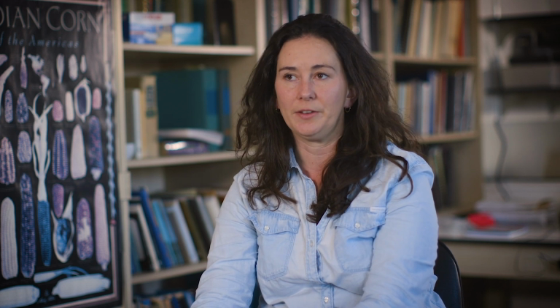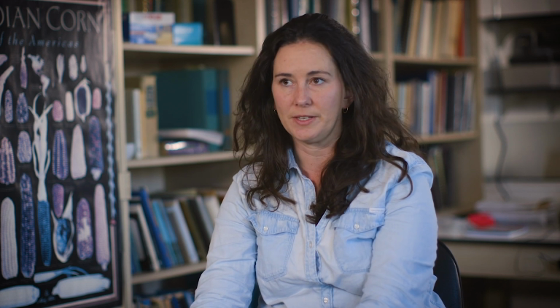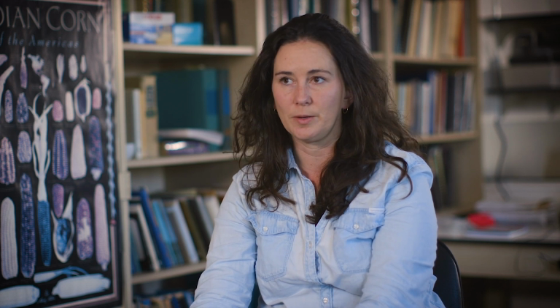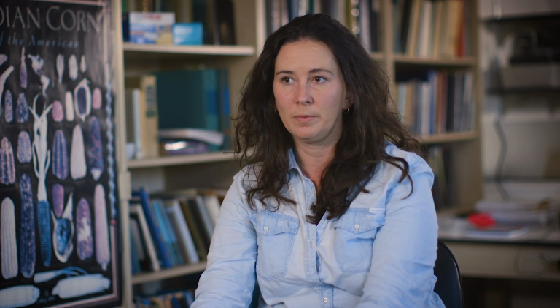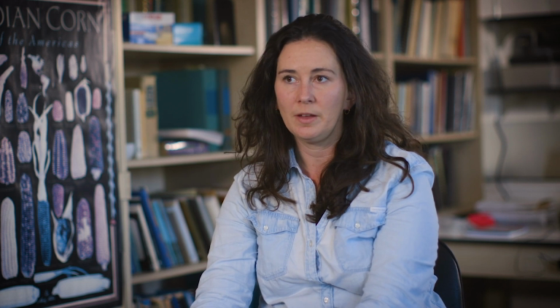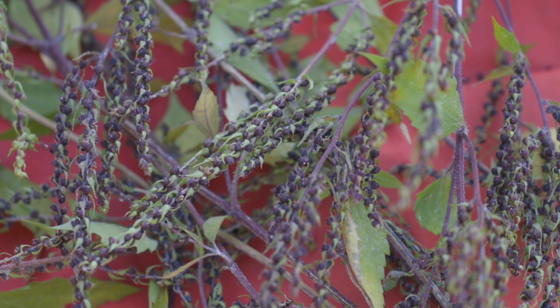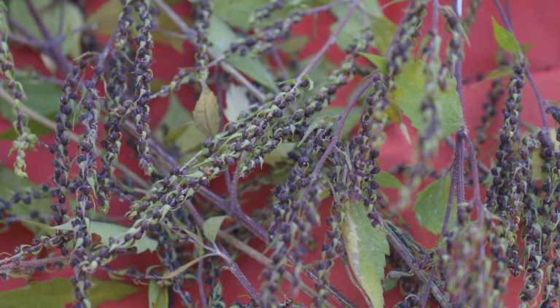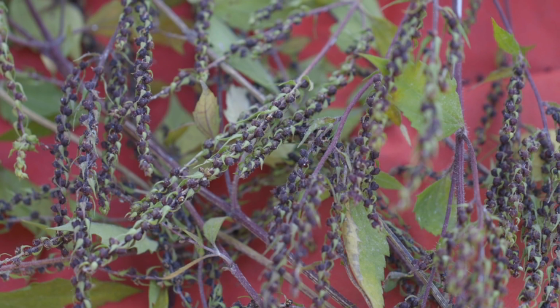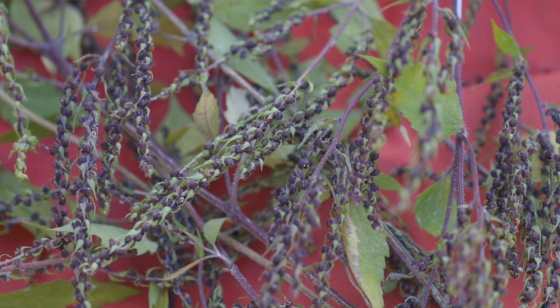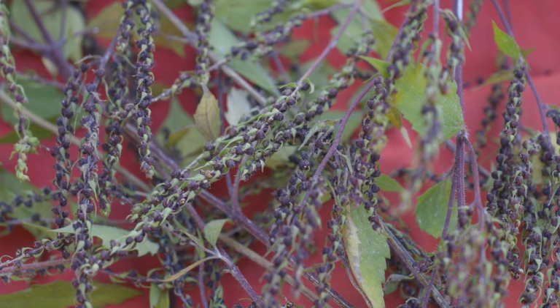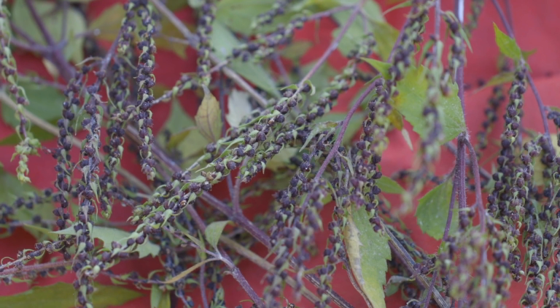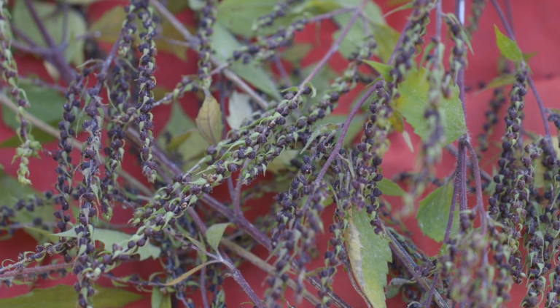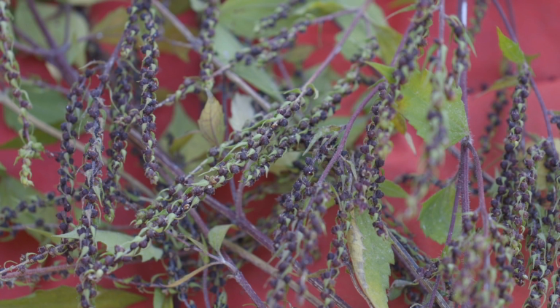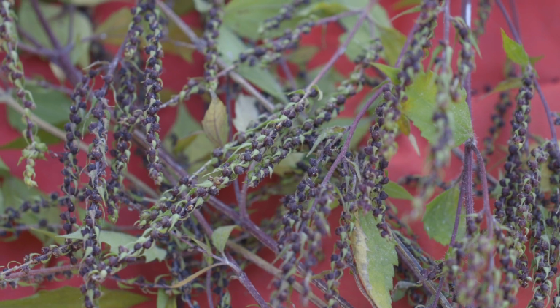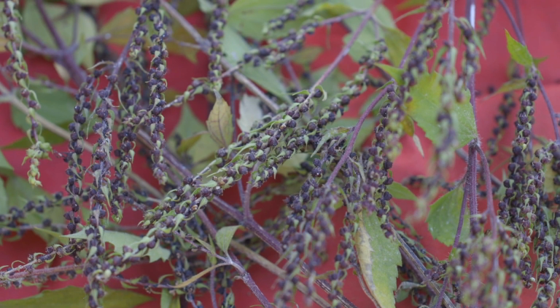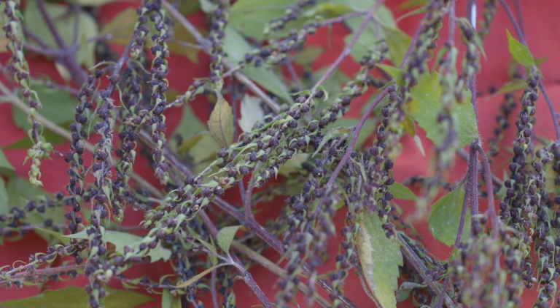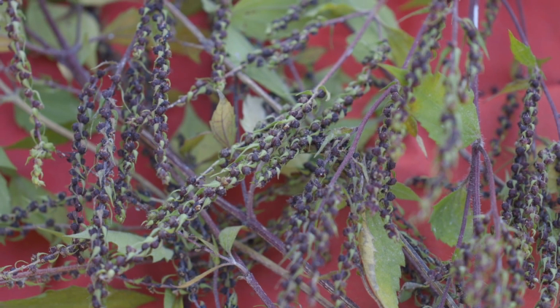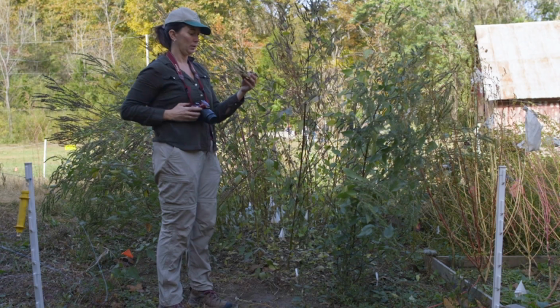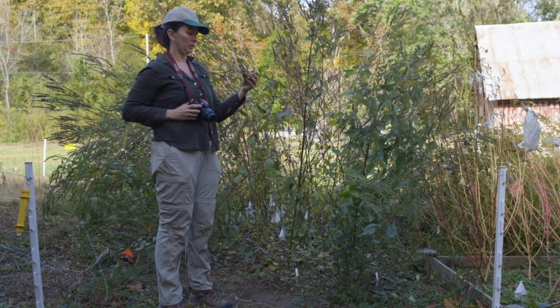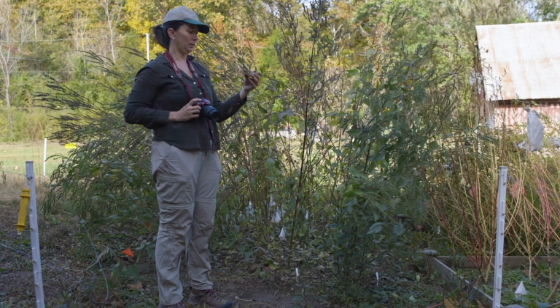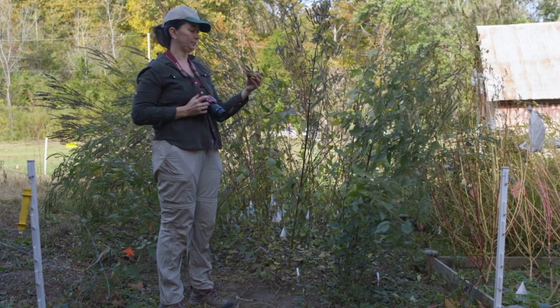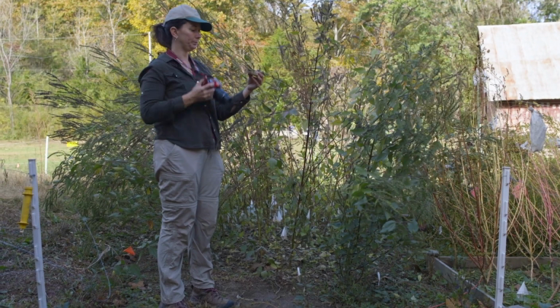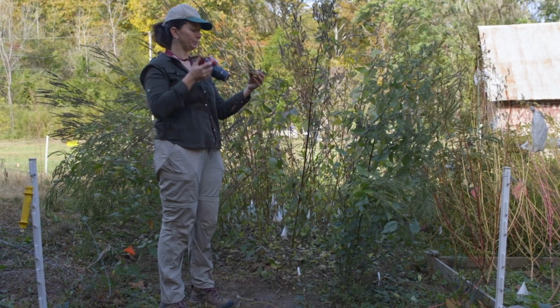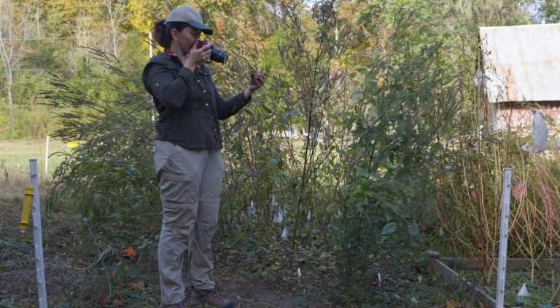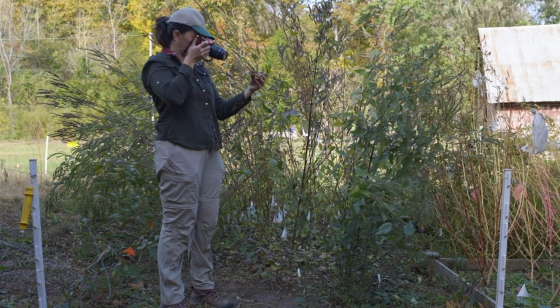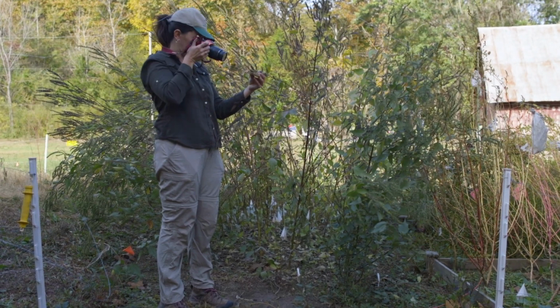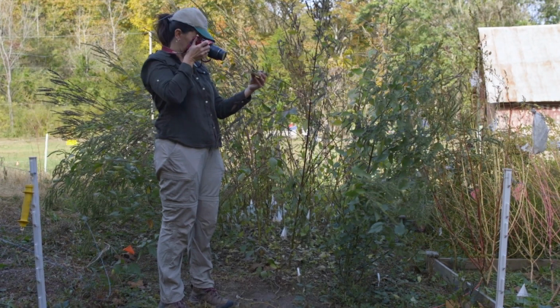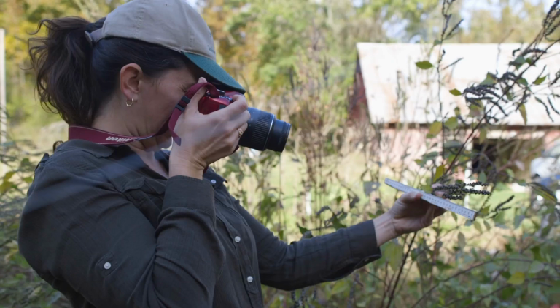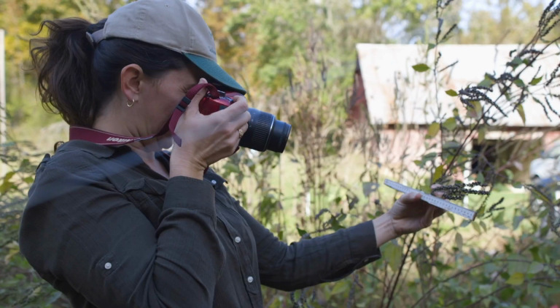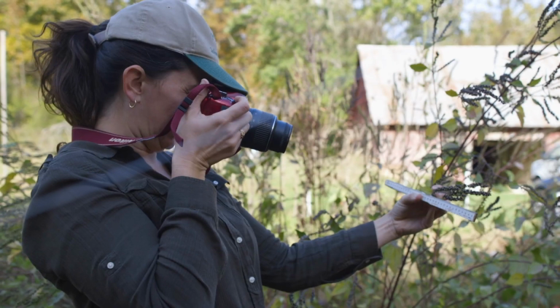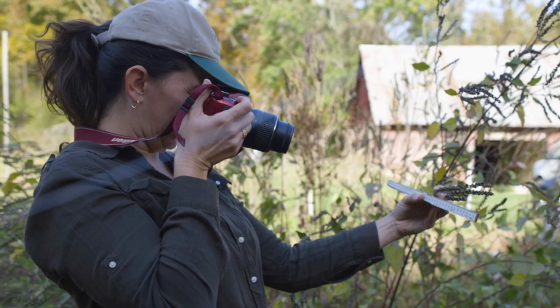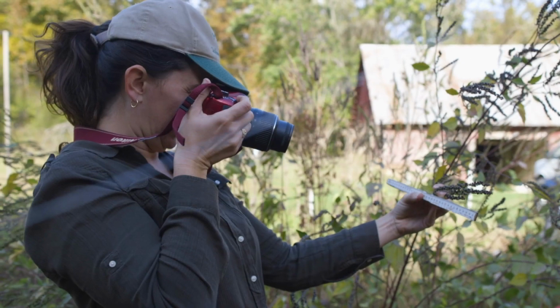I don't think that when we talk about ancient agriculture there's enough understanding of the fact that it's mostly a knowledge system. Just because people have access to seeds does not mean that they're going to be able to take them and grow them.